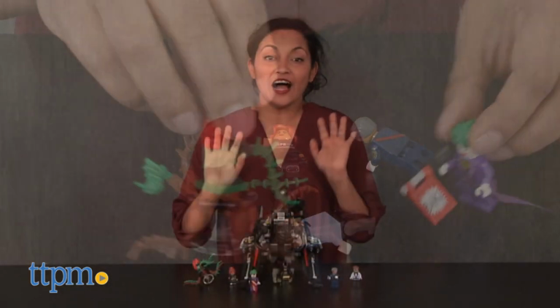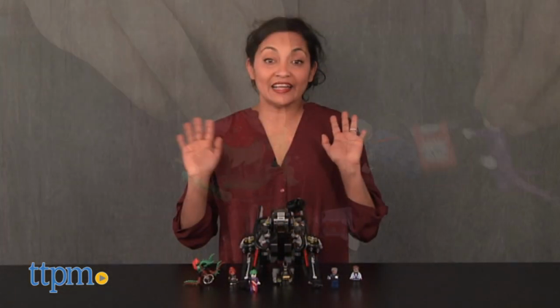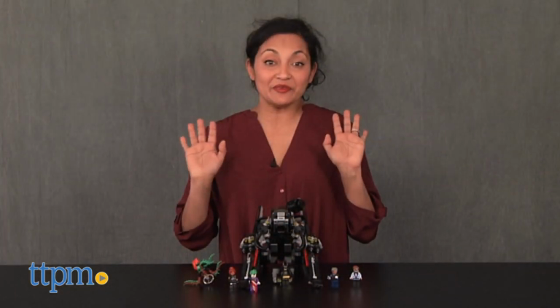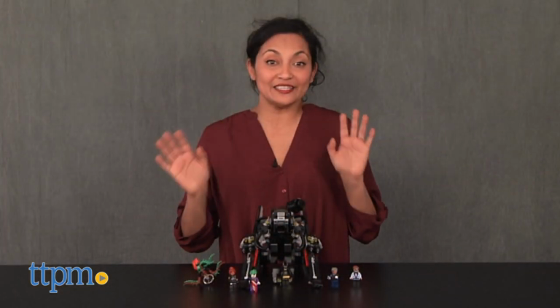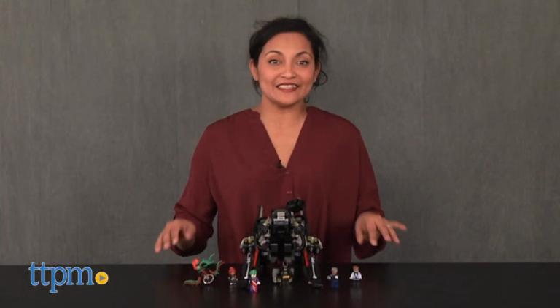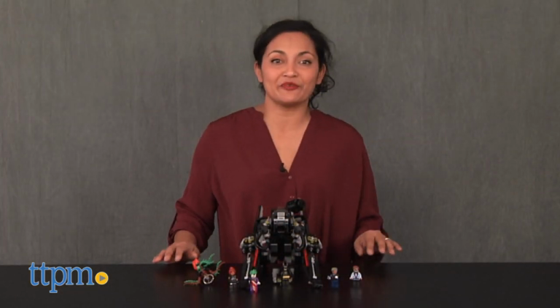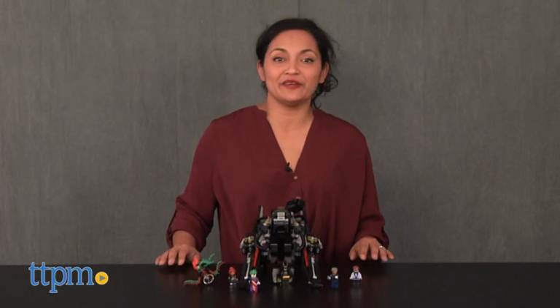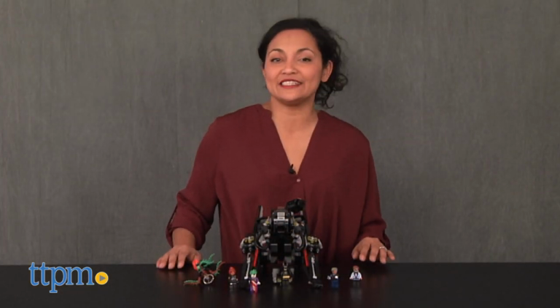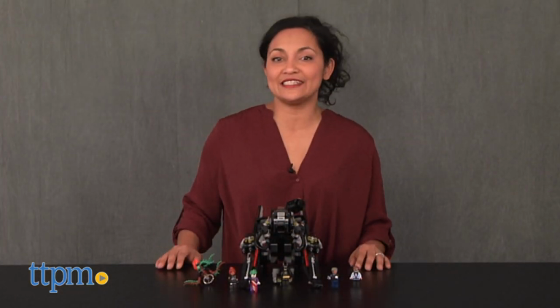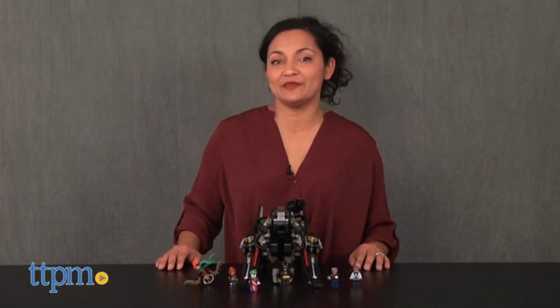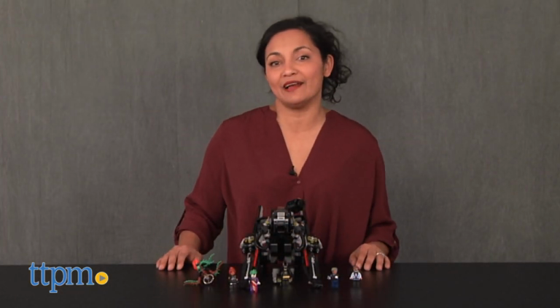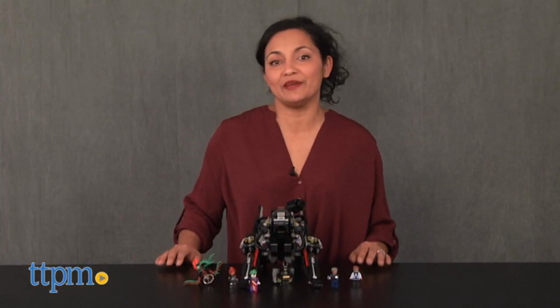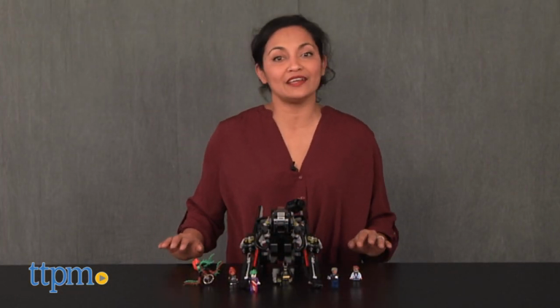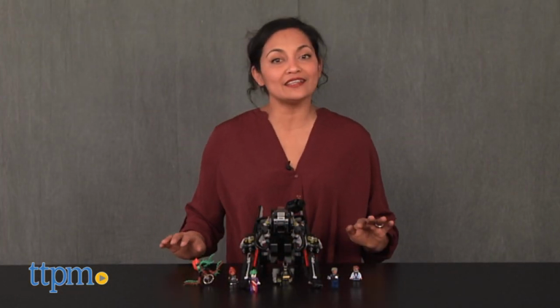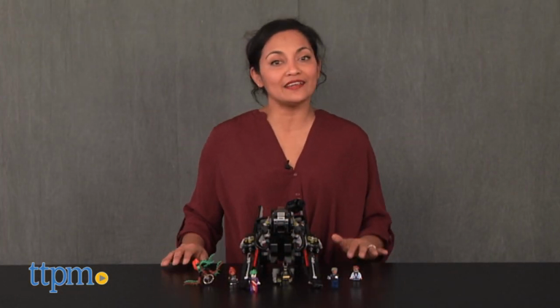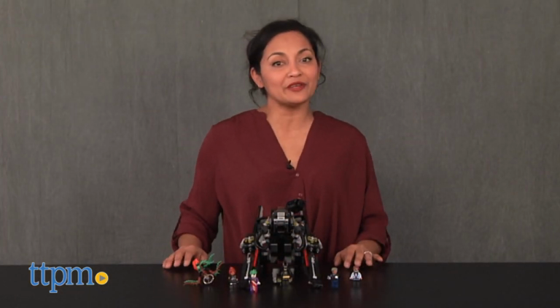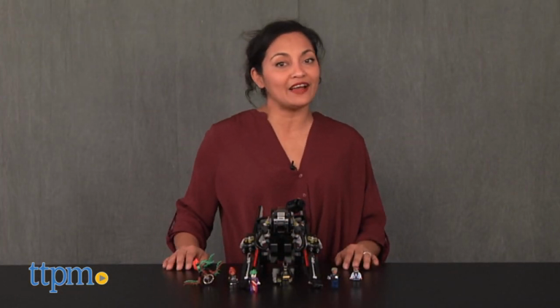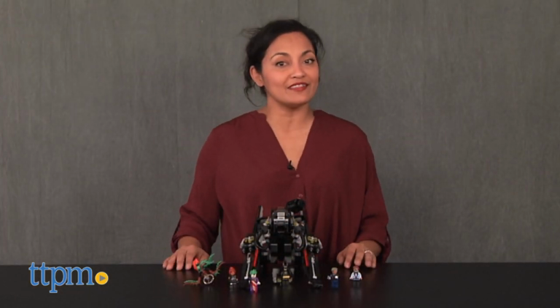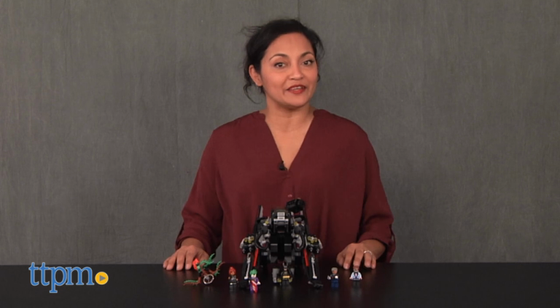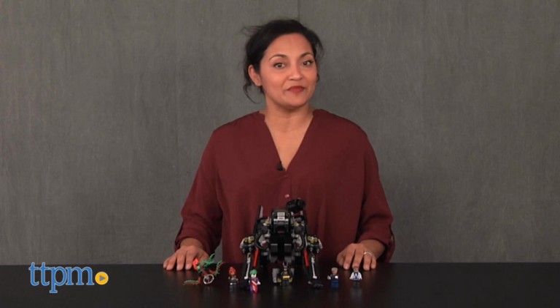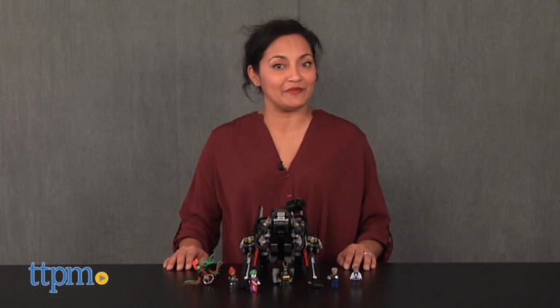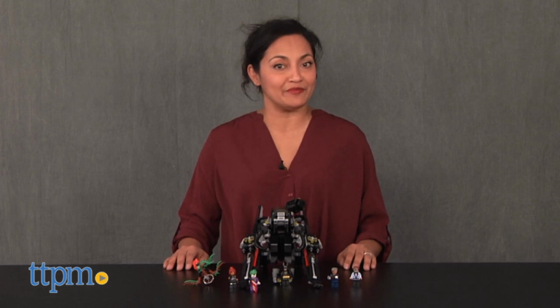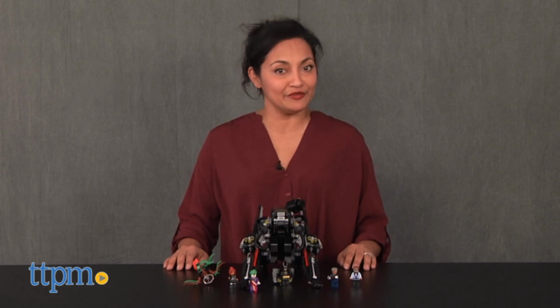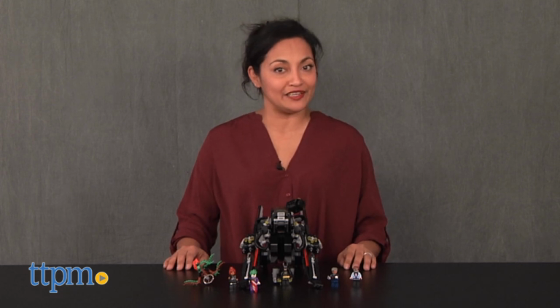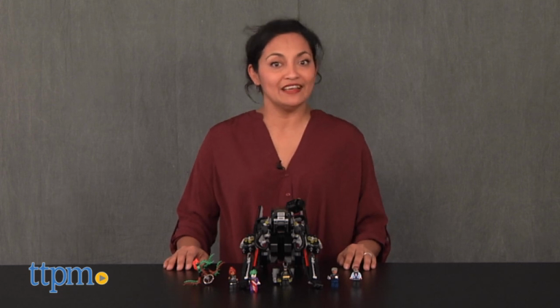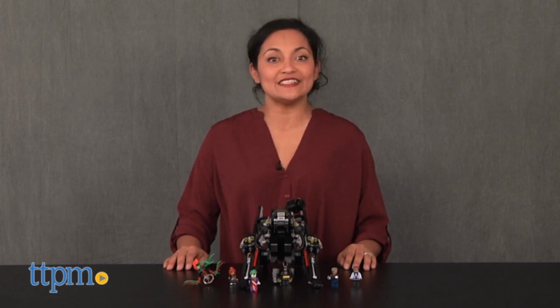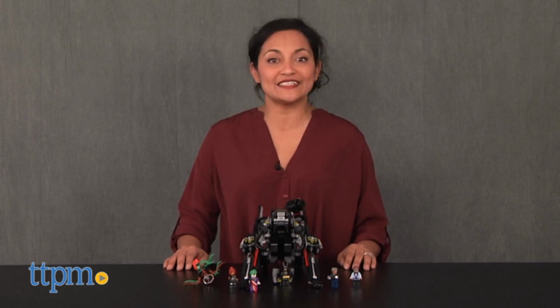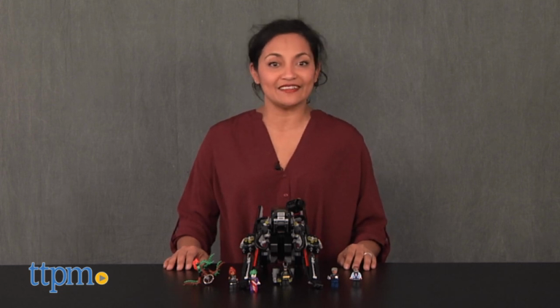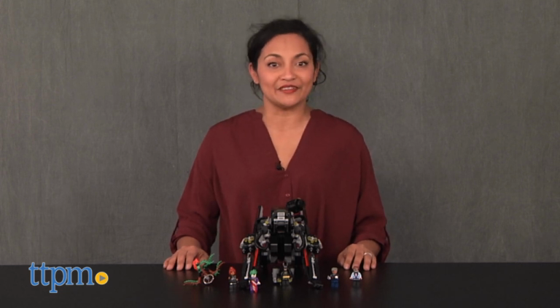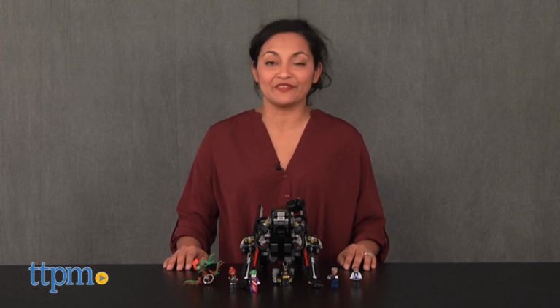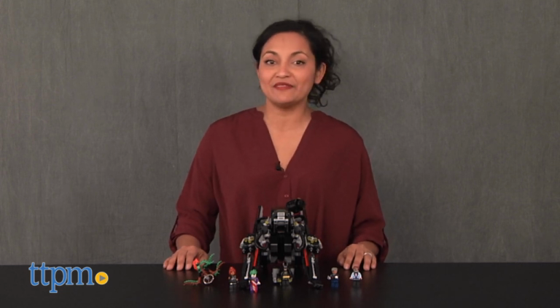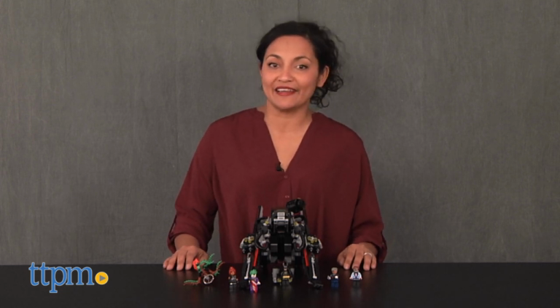Hi everyone, this is Maria with TTPM, and here we have the Lego Batman Movie: The Scuttler from Lego.